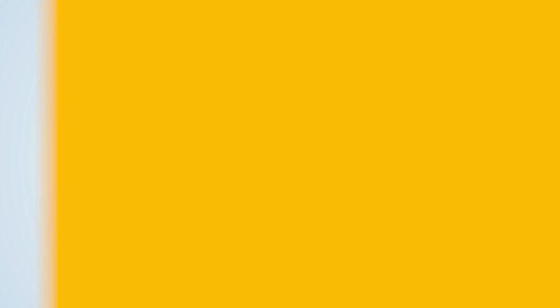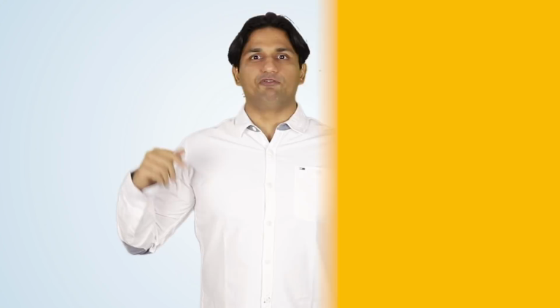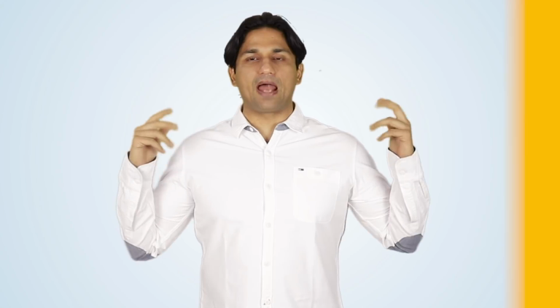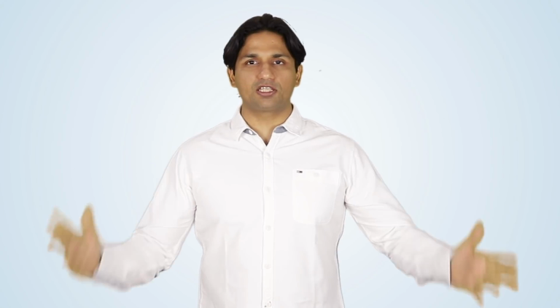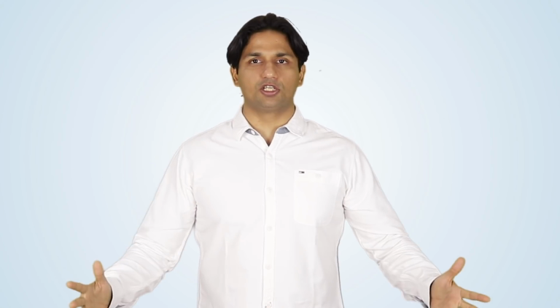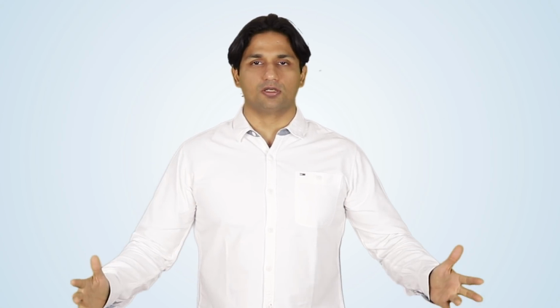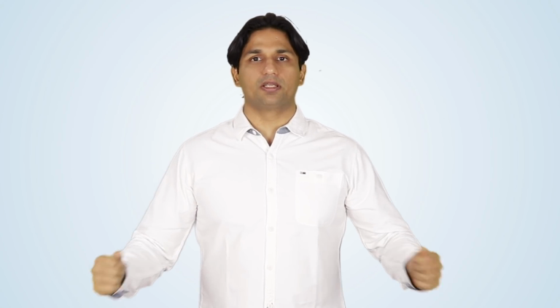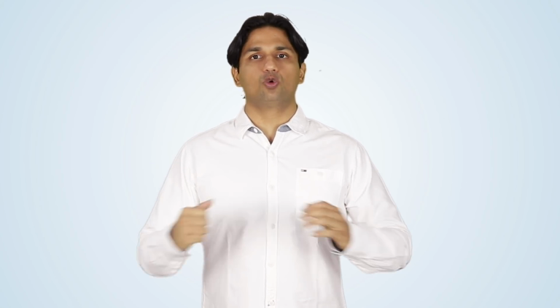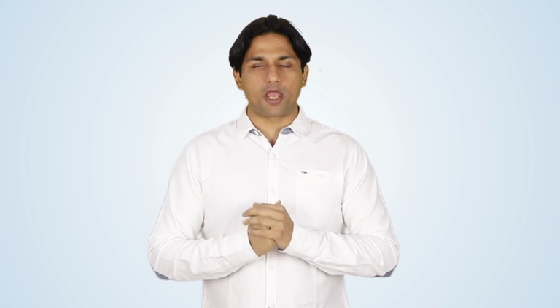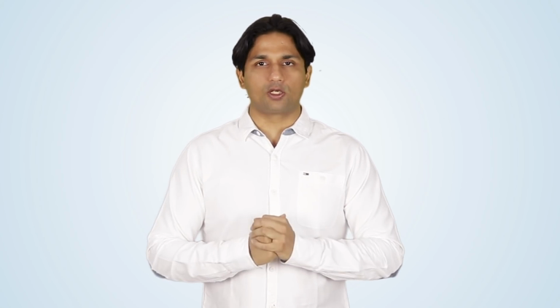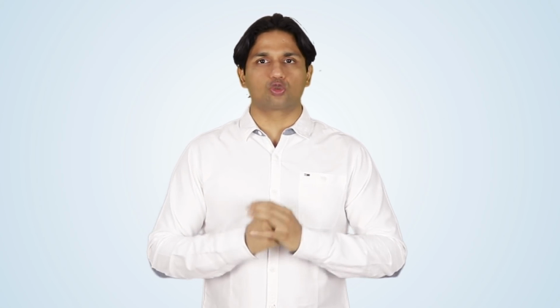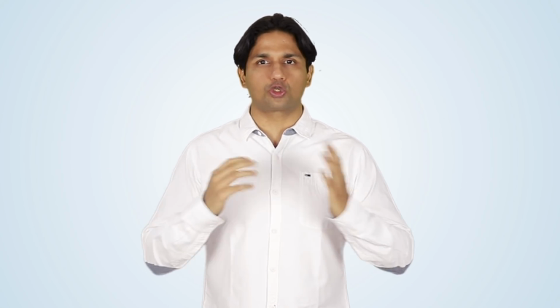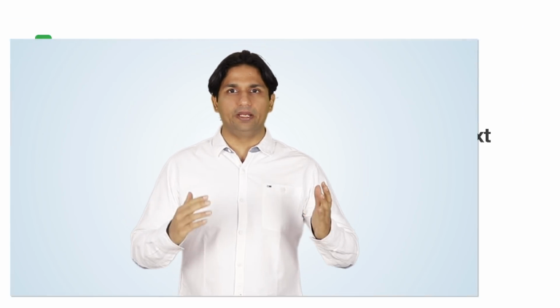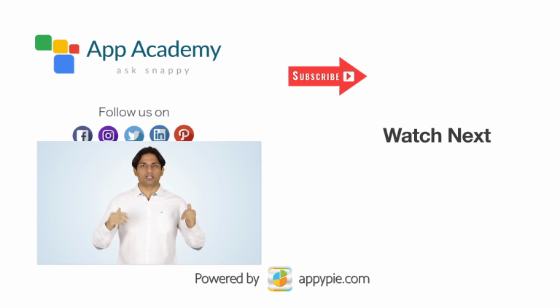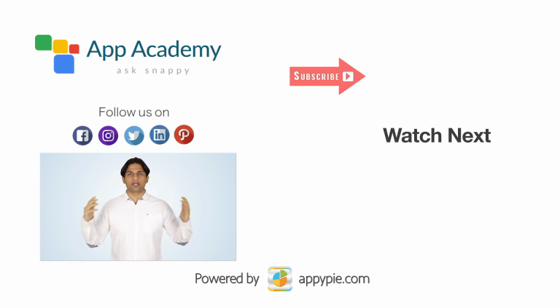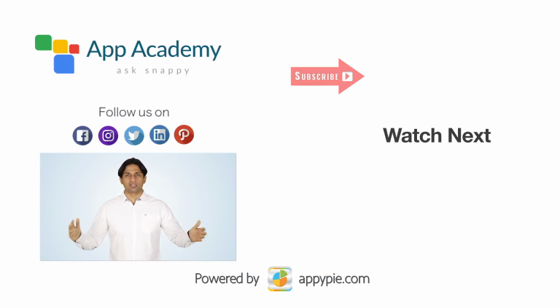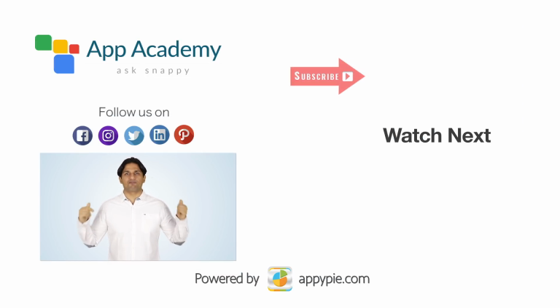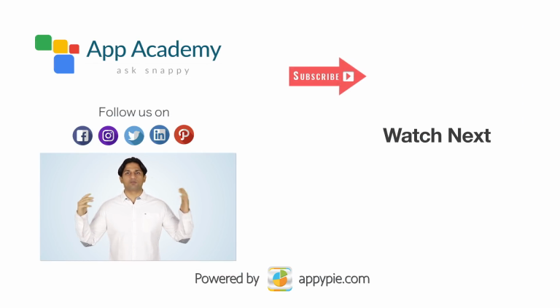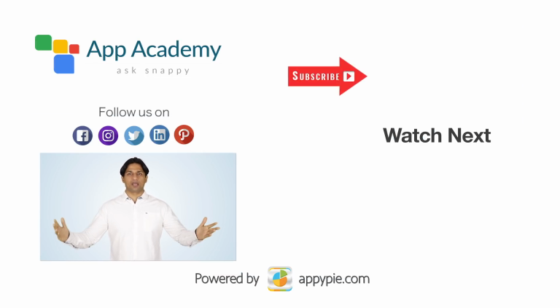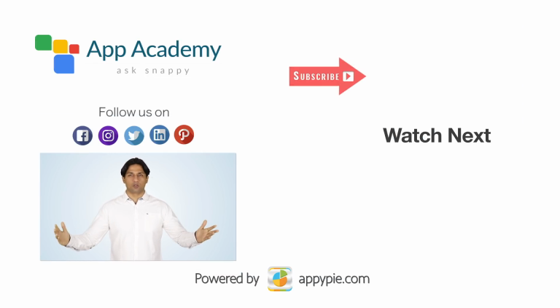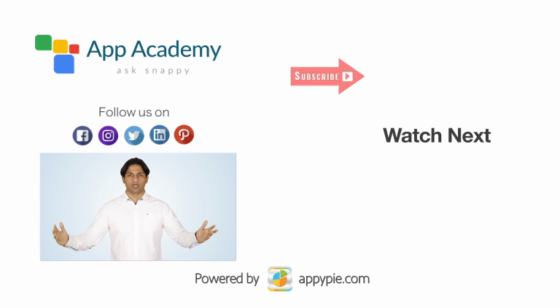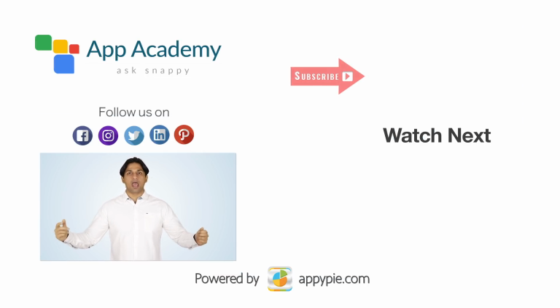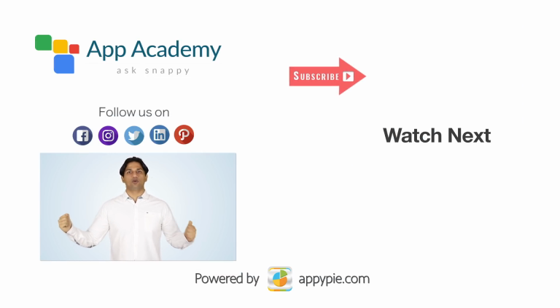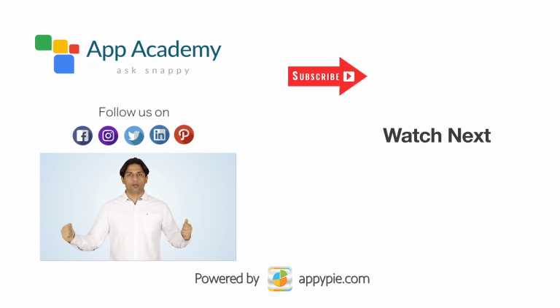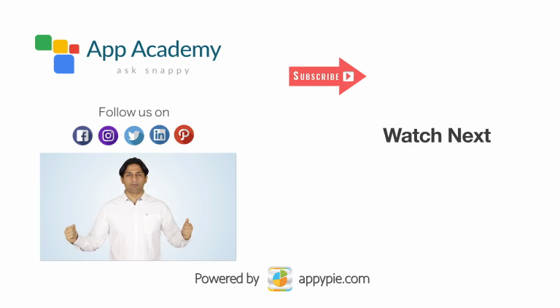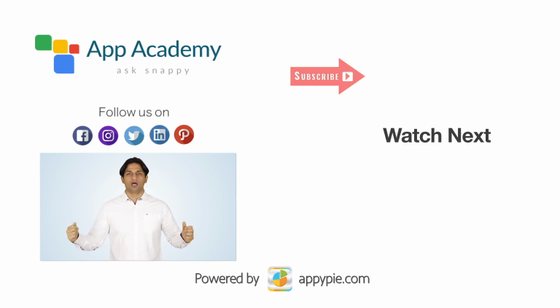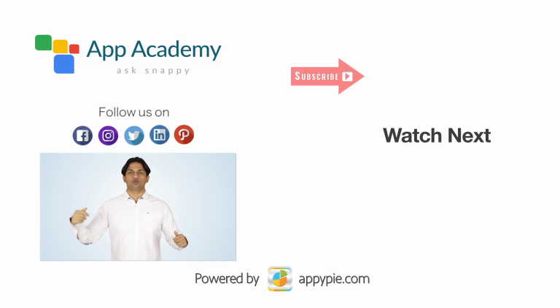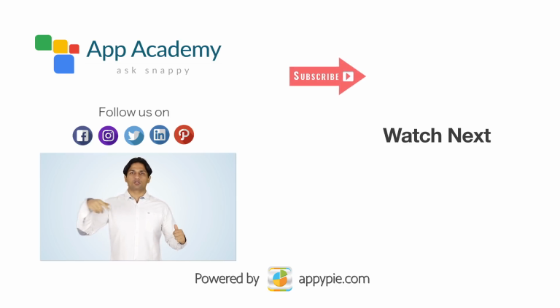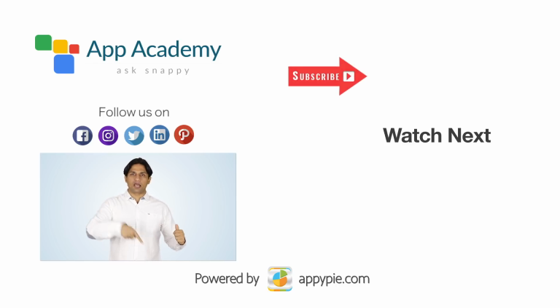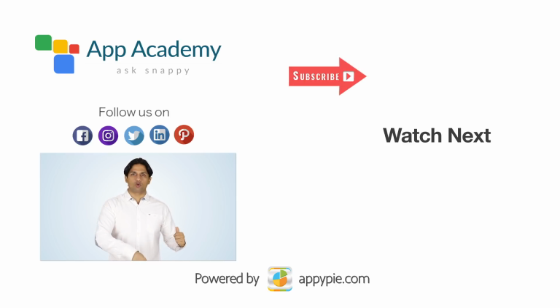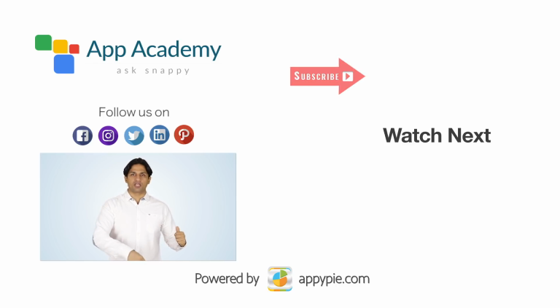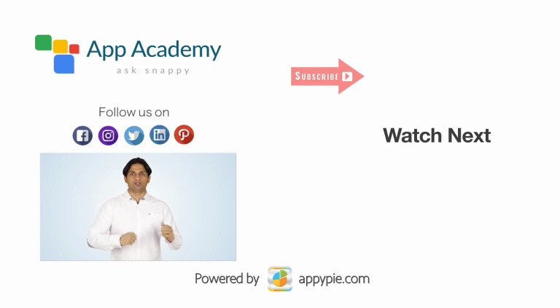If you like this edition, do share it on social media channels like Facebook and Twitter, and remember to subscribe to our channel.